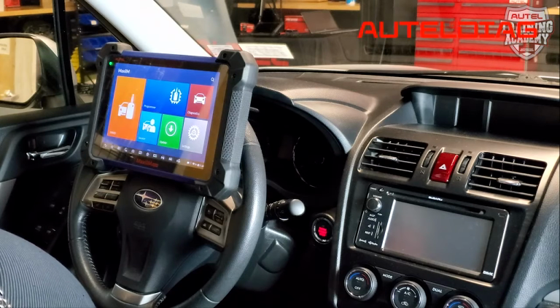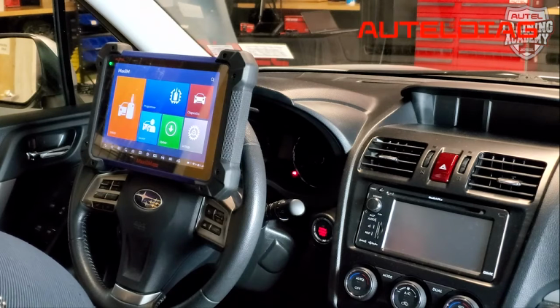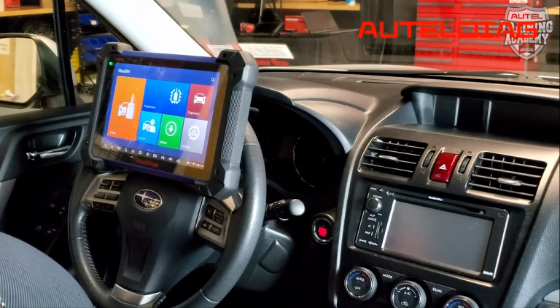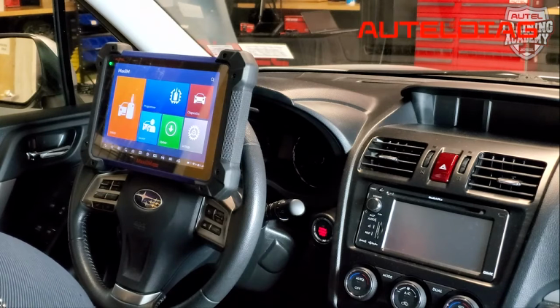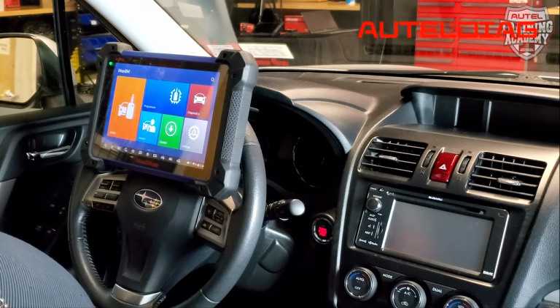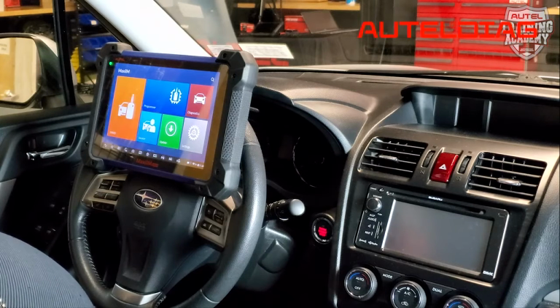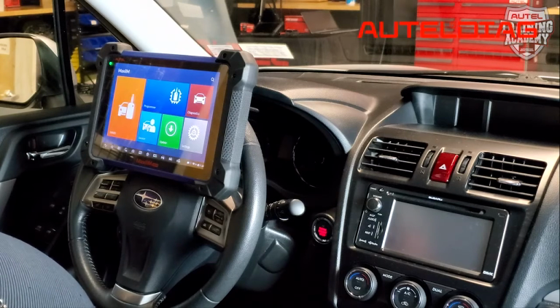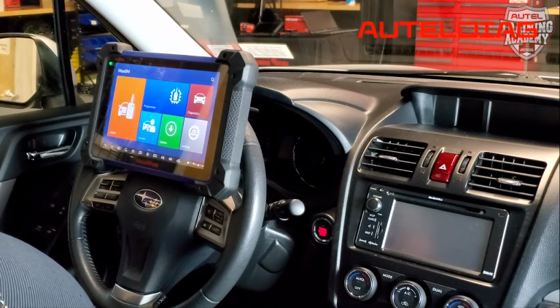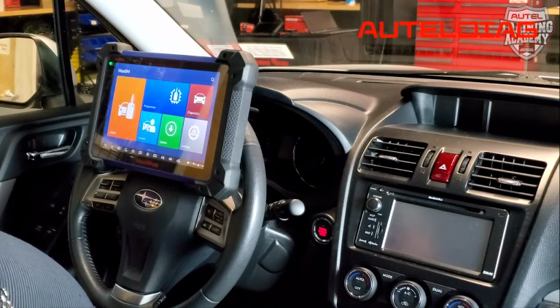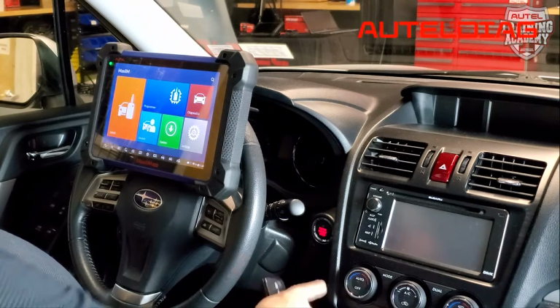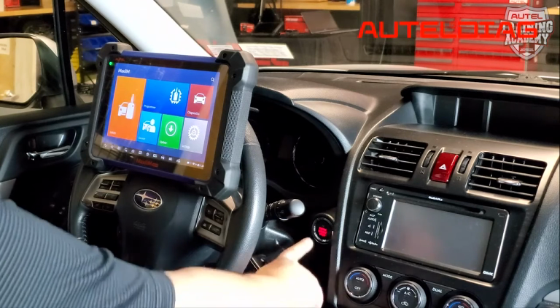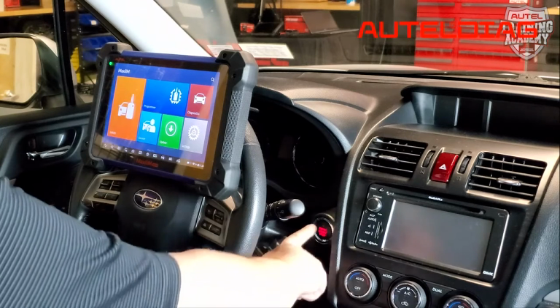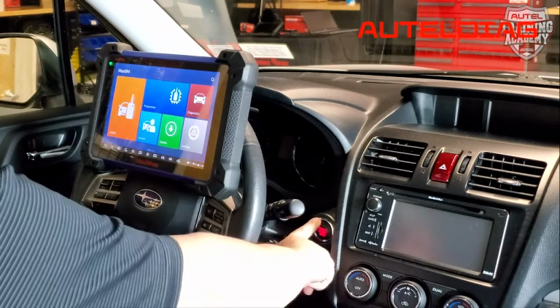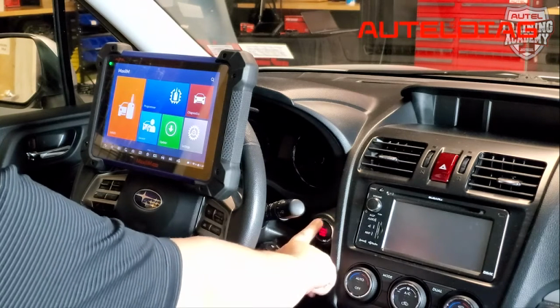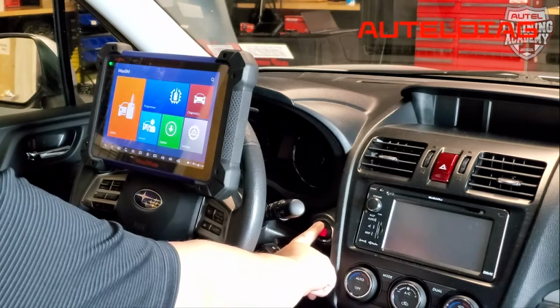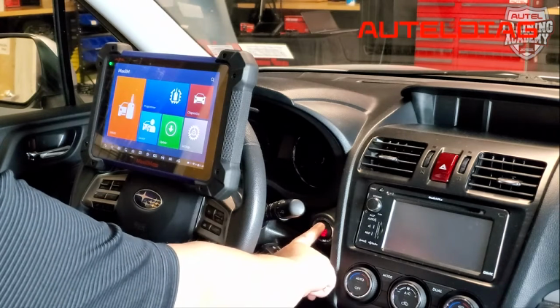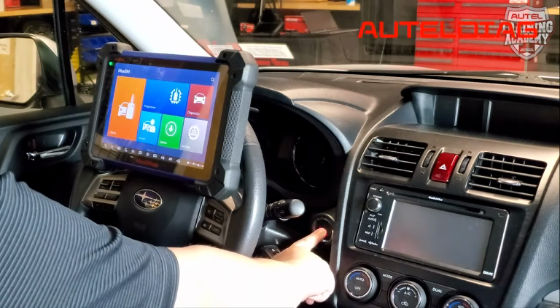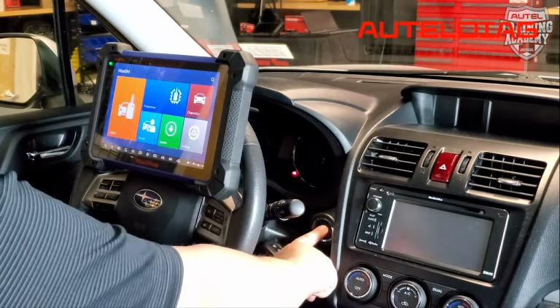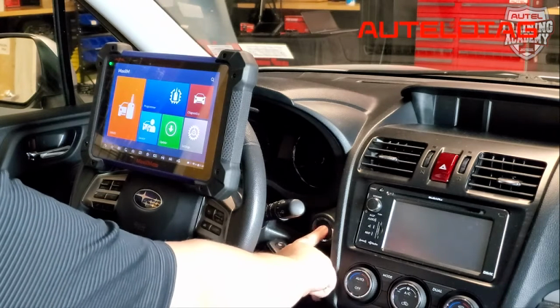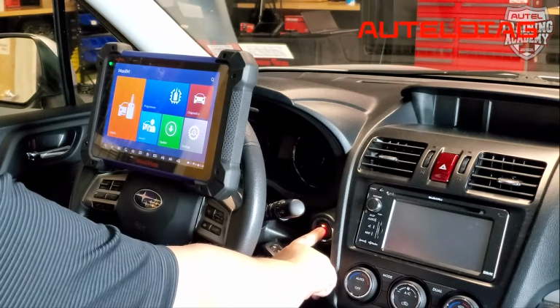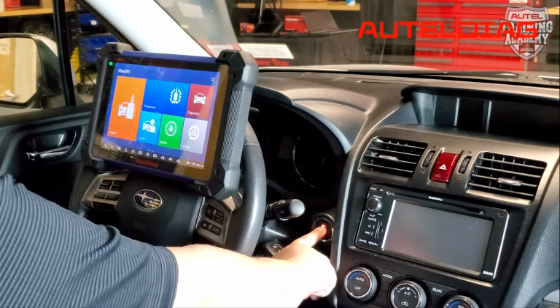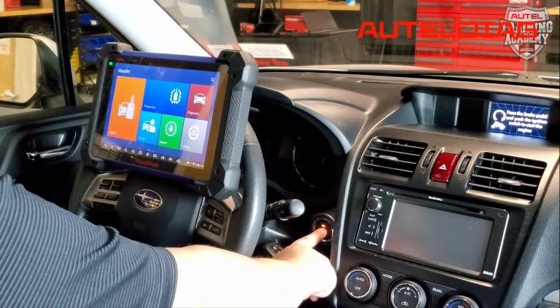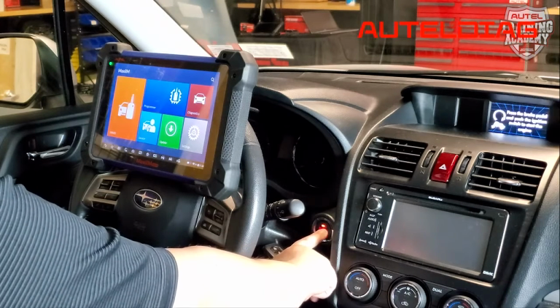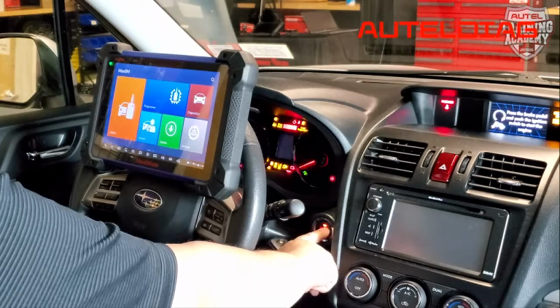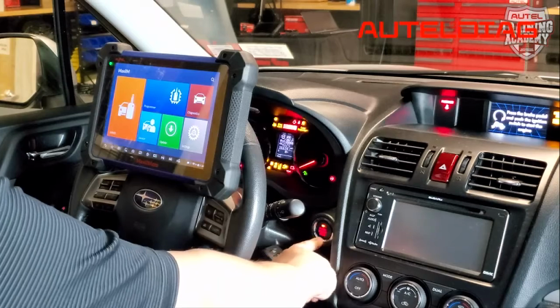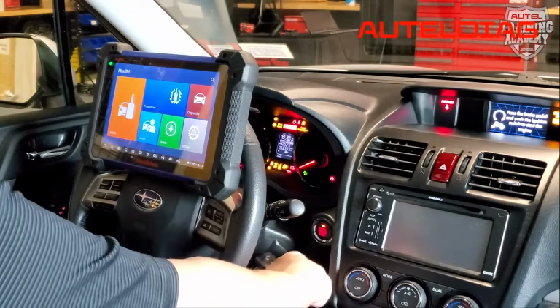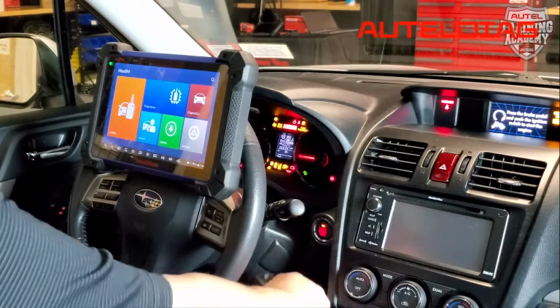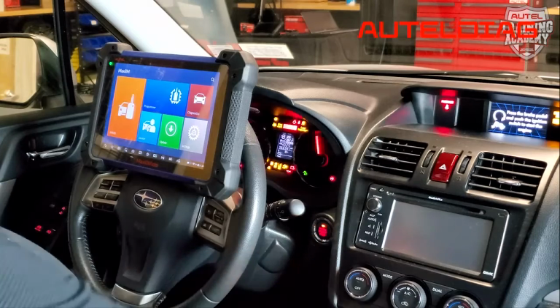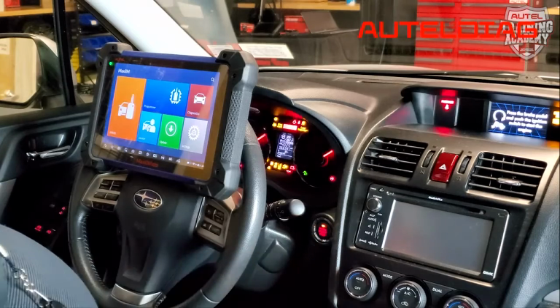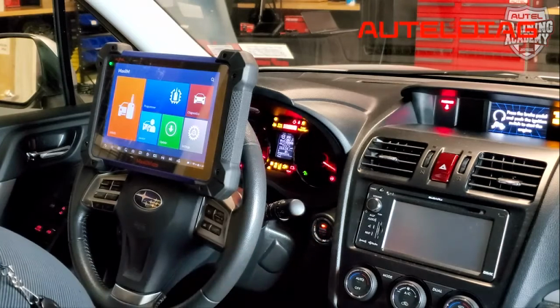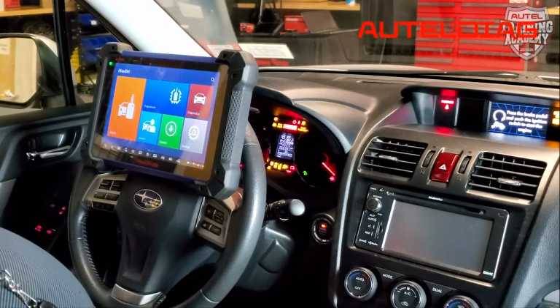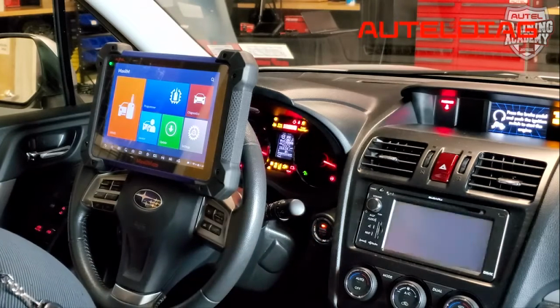To get us started, we're going to wake up the car. All we're going to do is hit the start button two times.